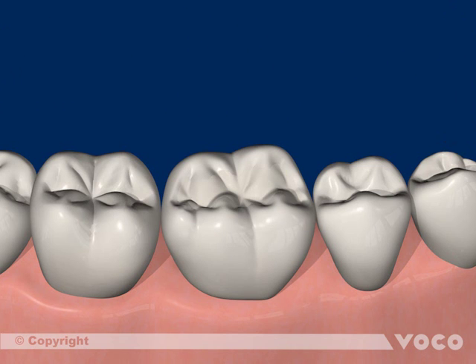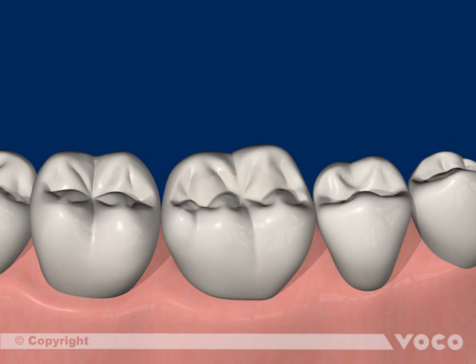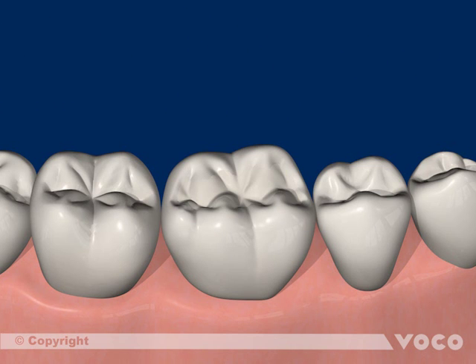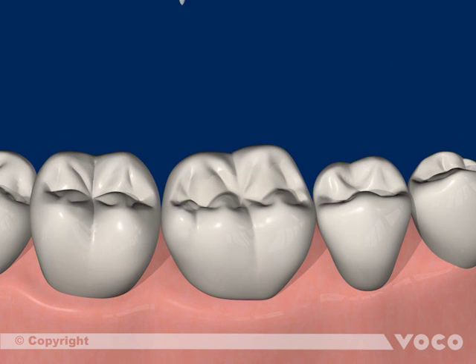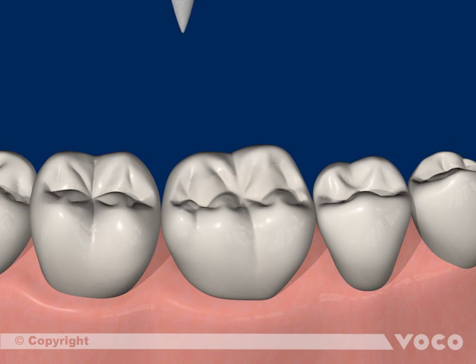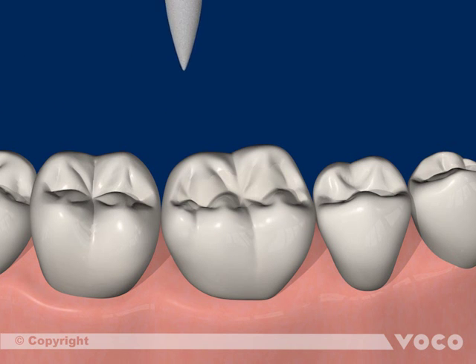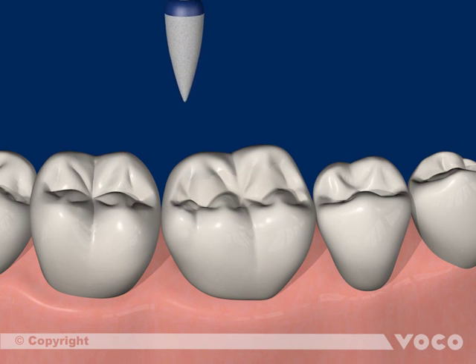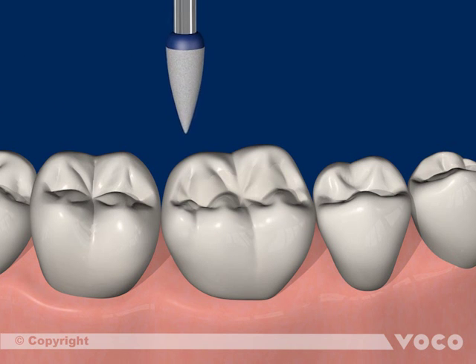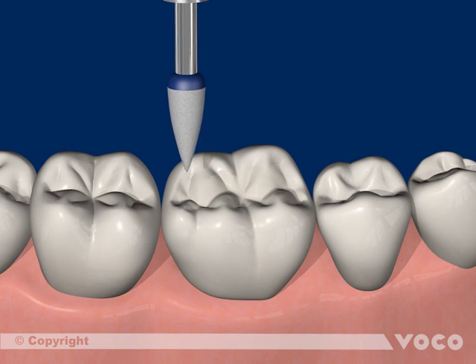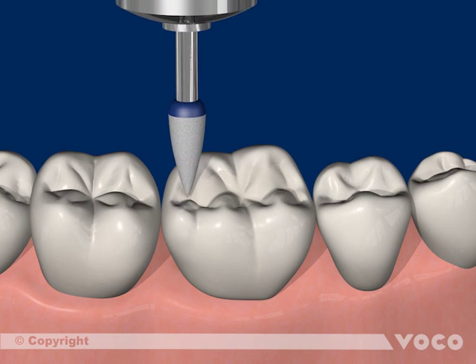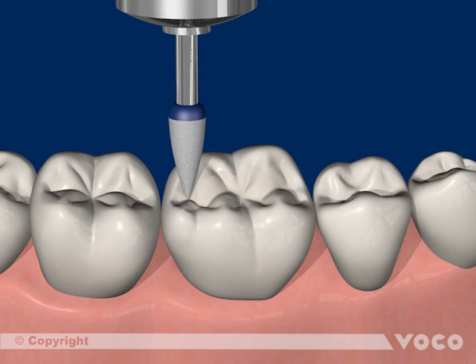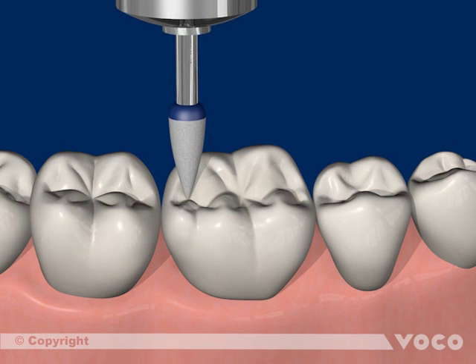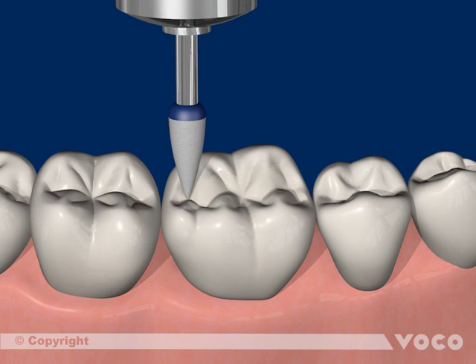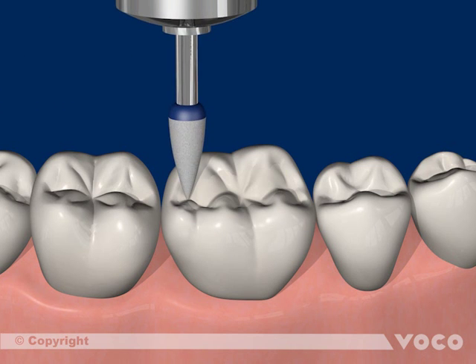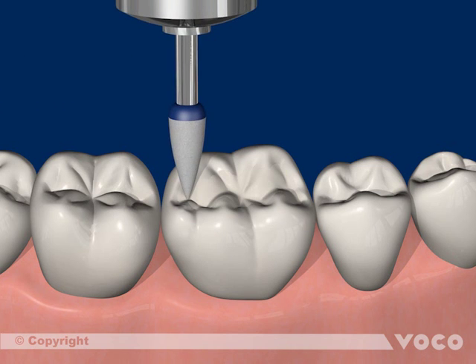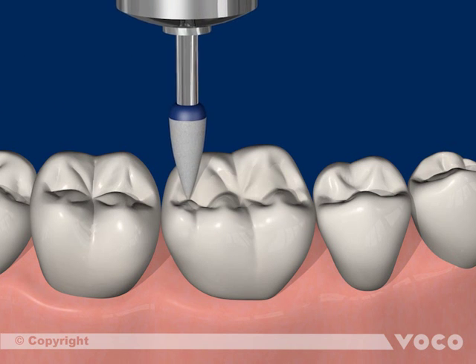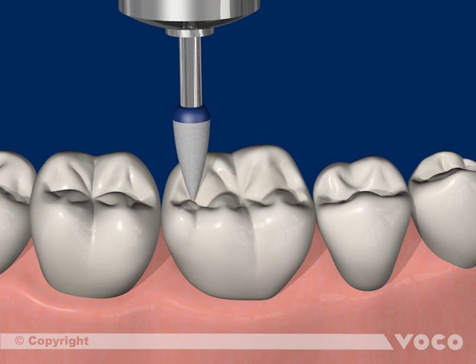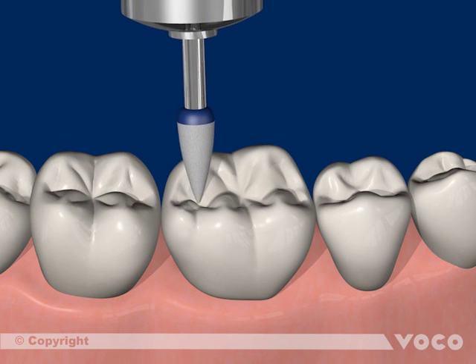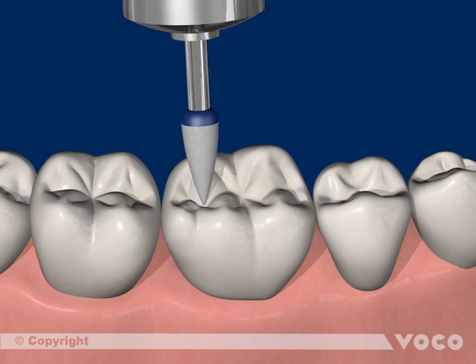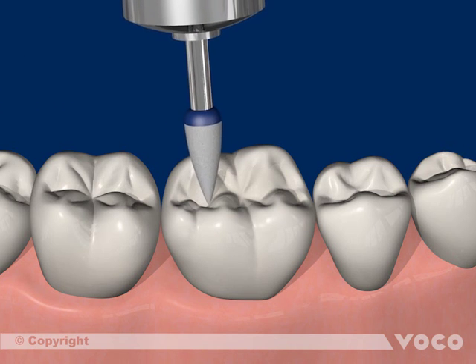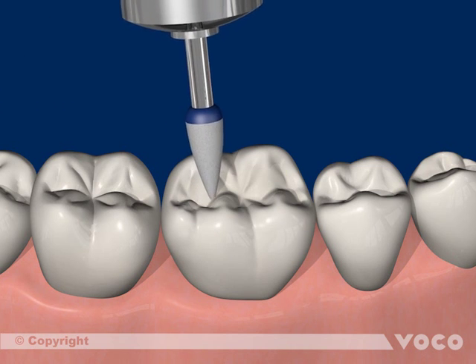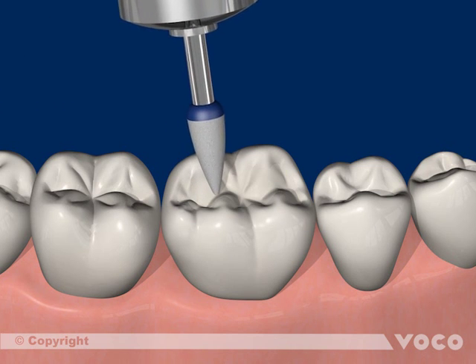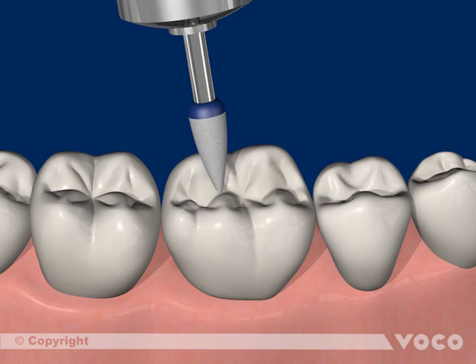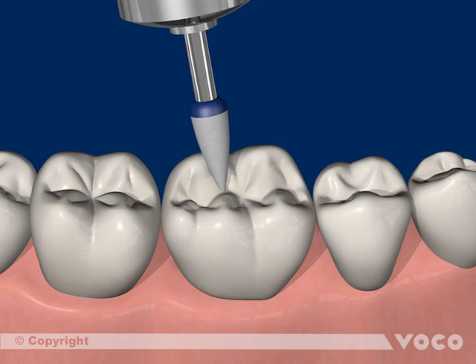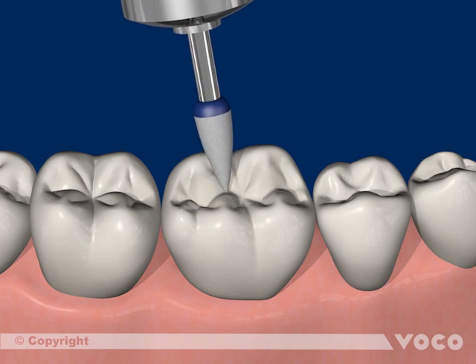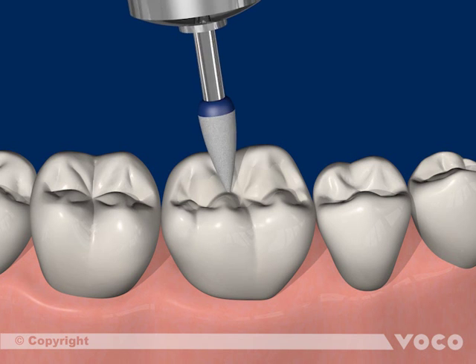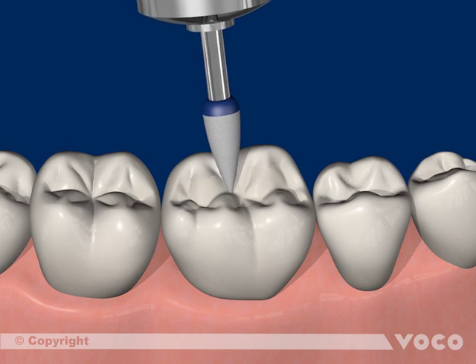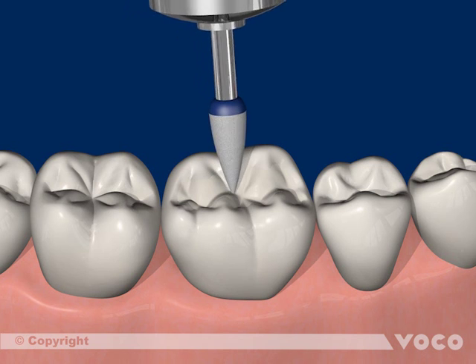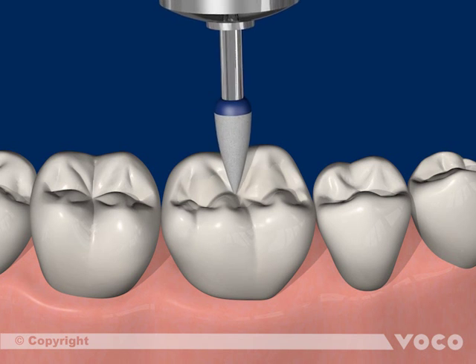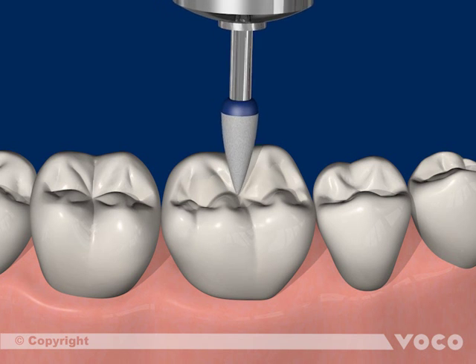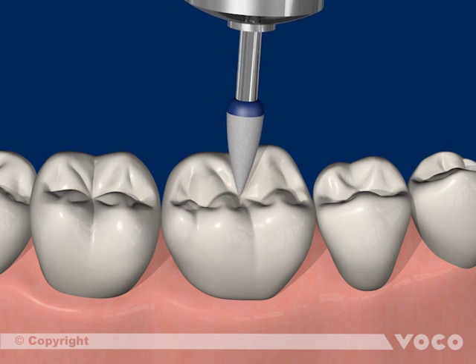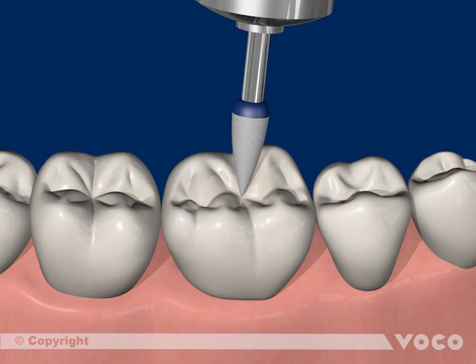After that, the occlusion surfaces are modeled, polymerized, elaborated, and polished and enhanced.